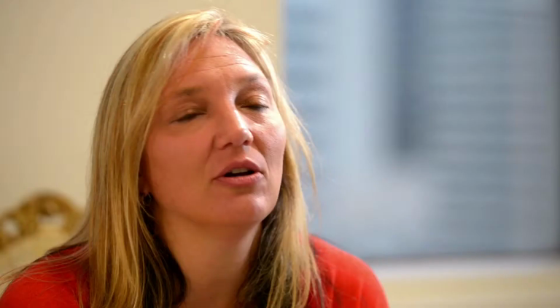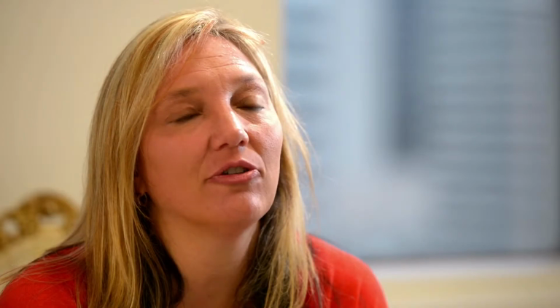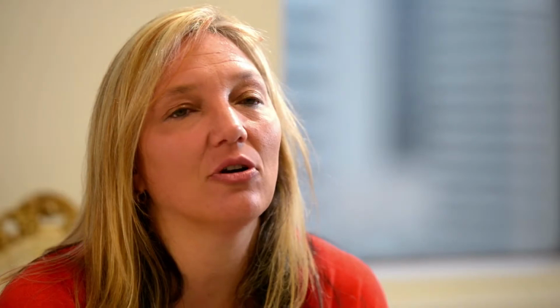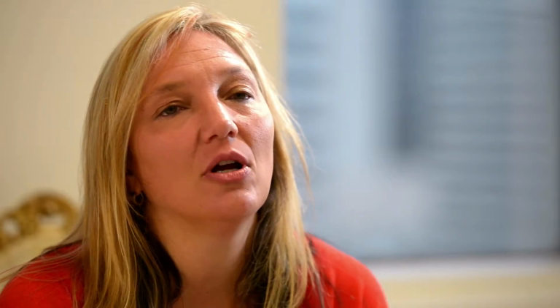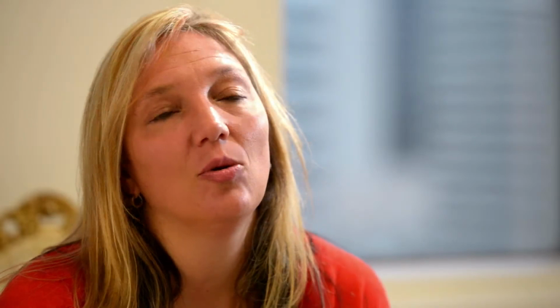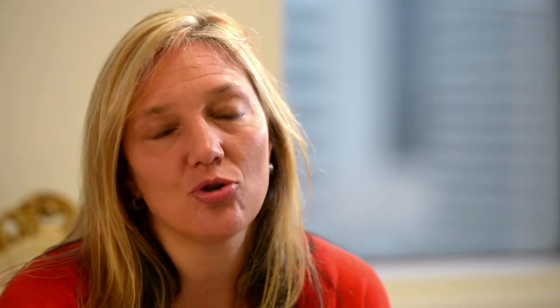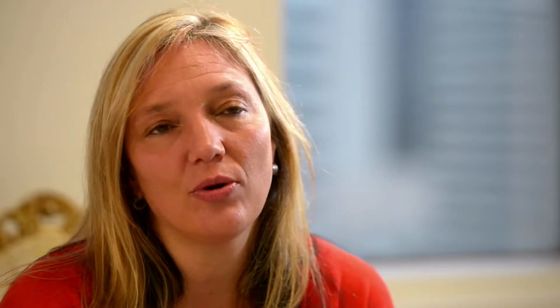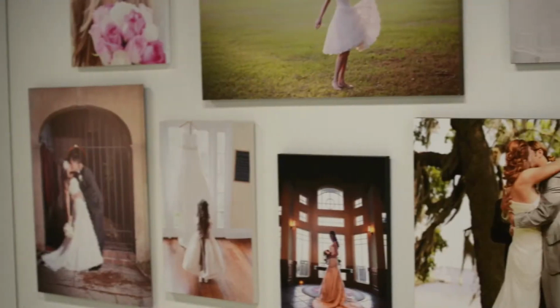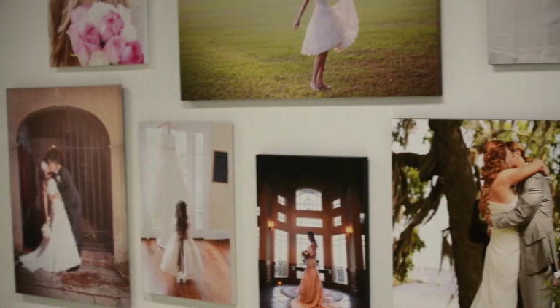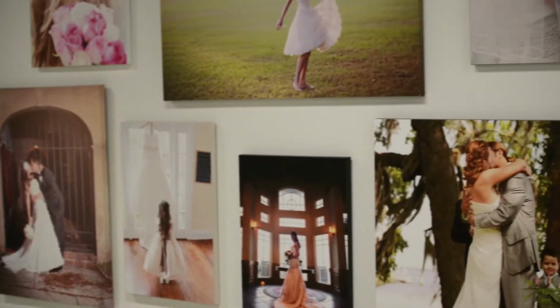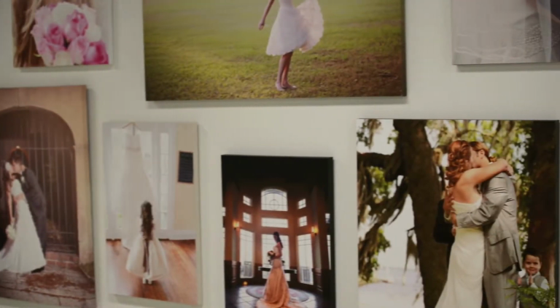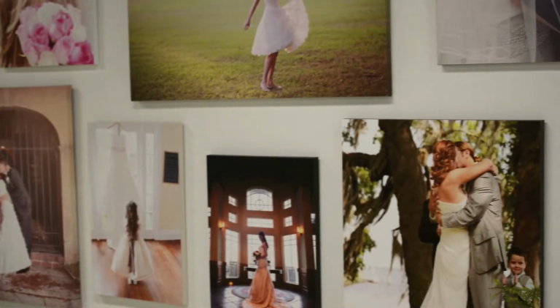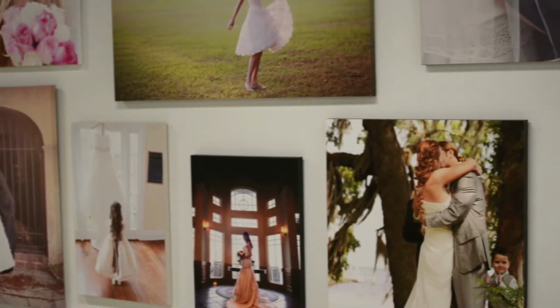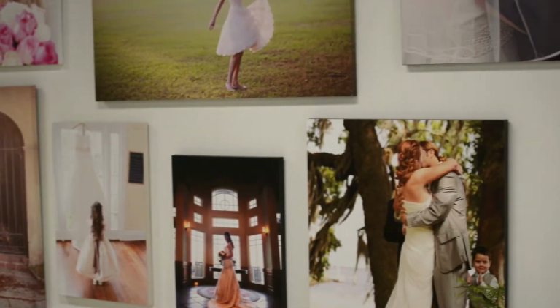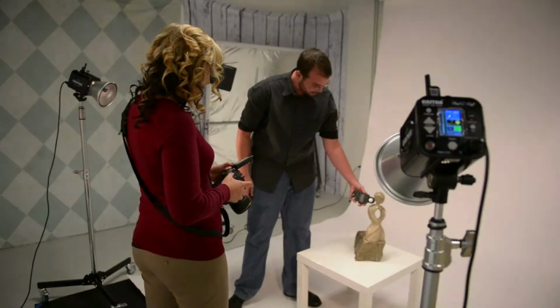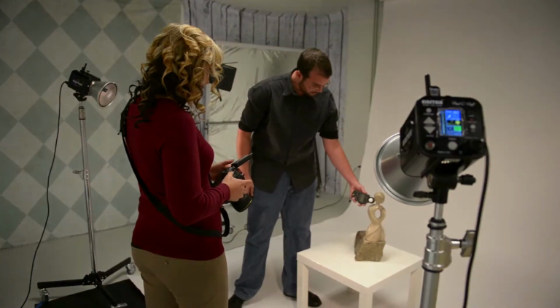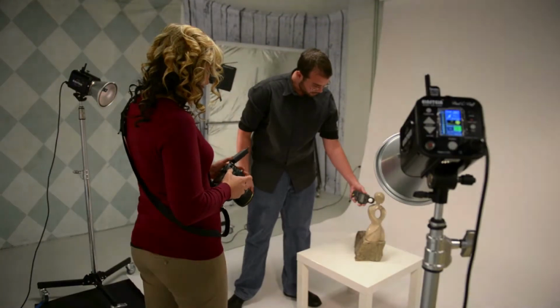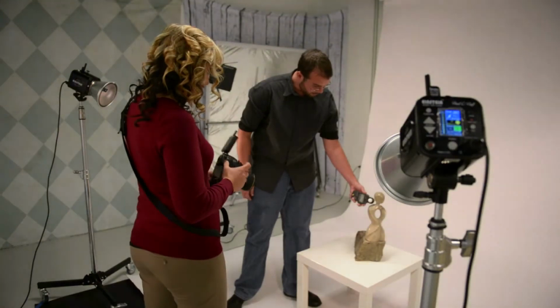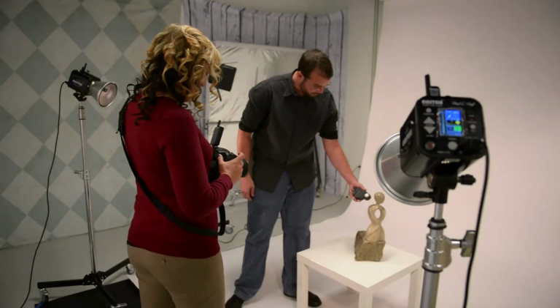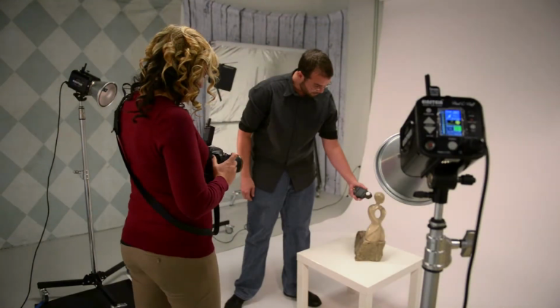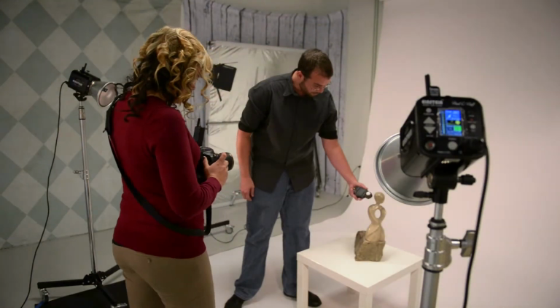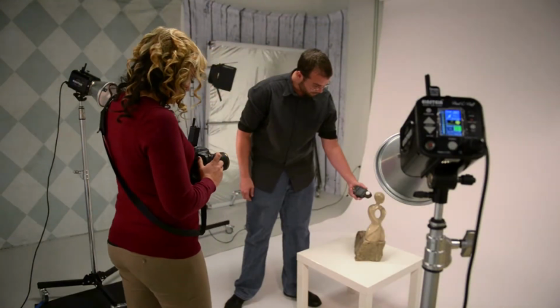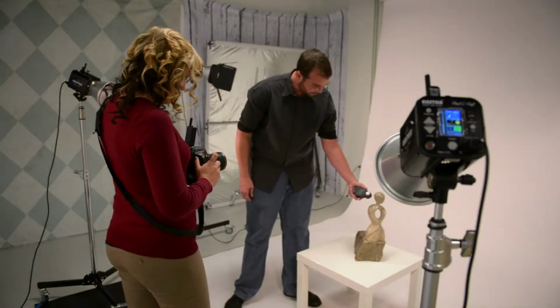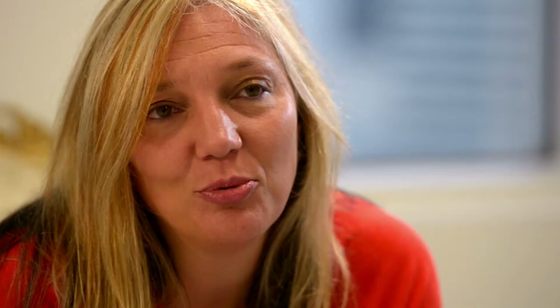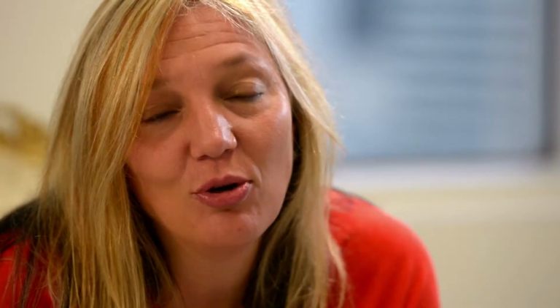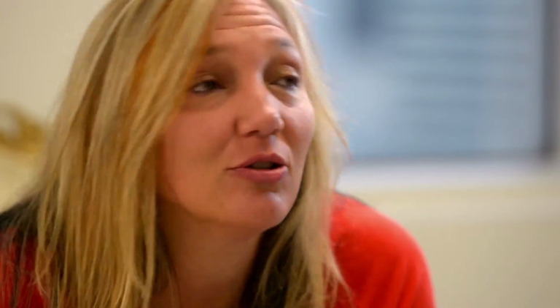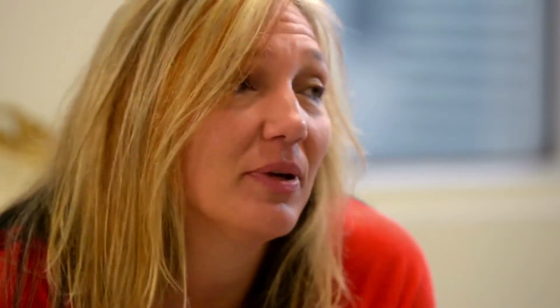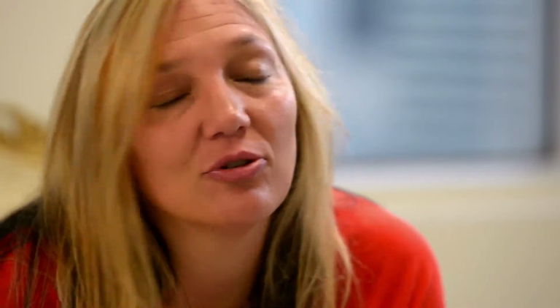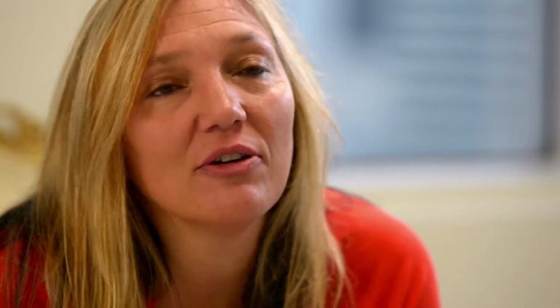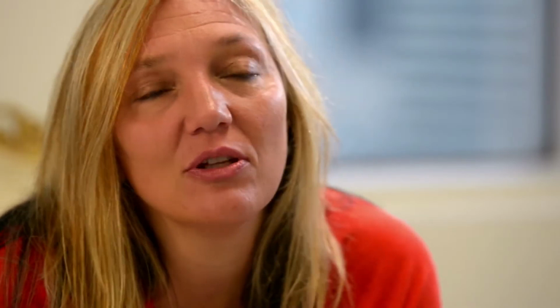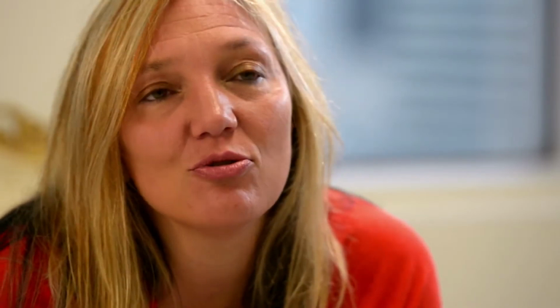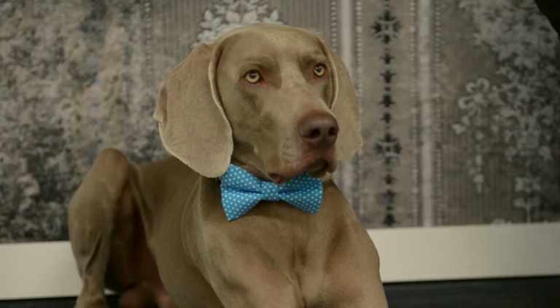We provide a full range of photography. We offer portraits, also all corporate headshots and products. We do a lot of pet photography in the studio.